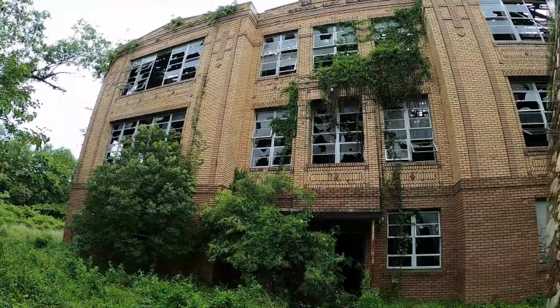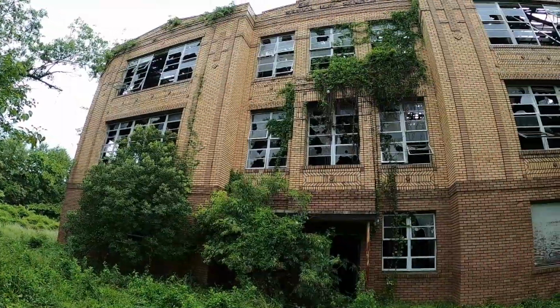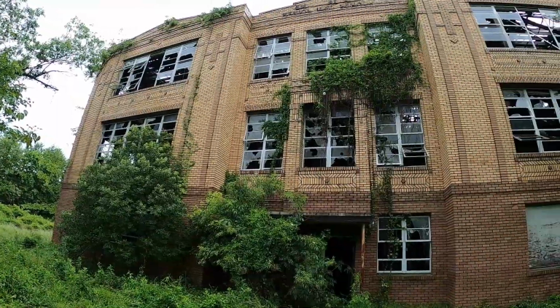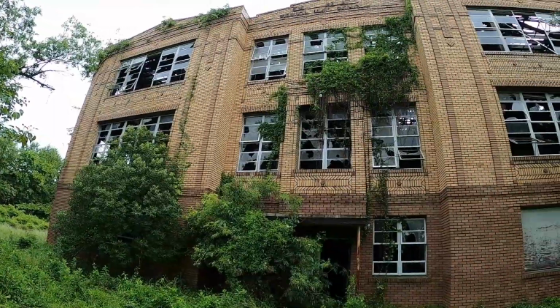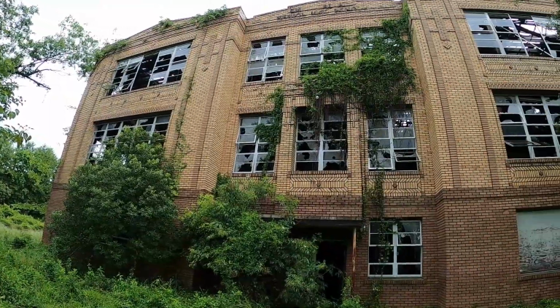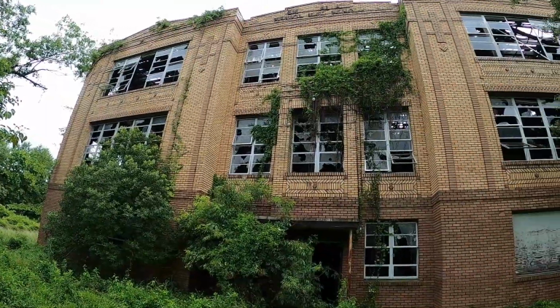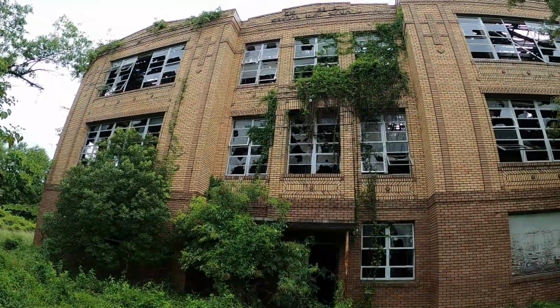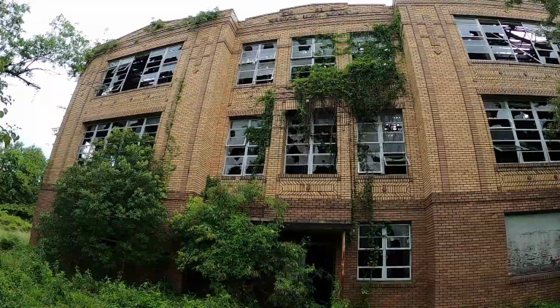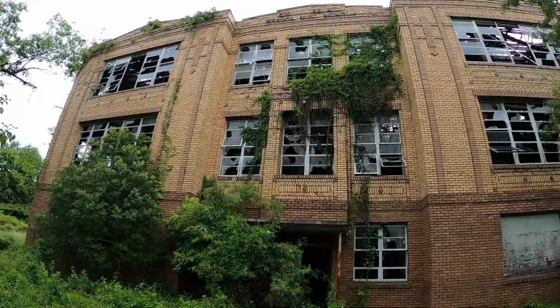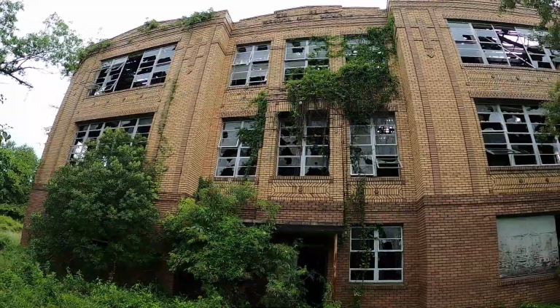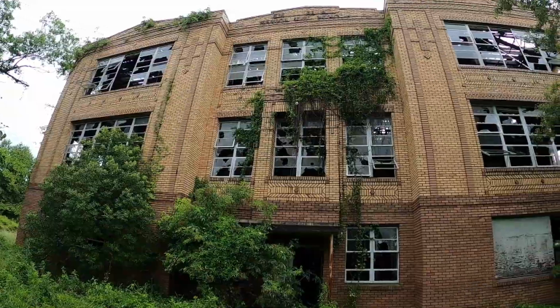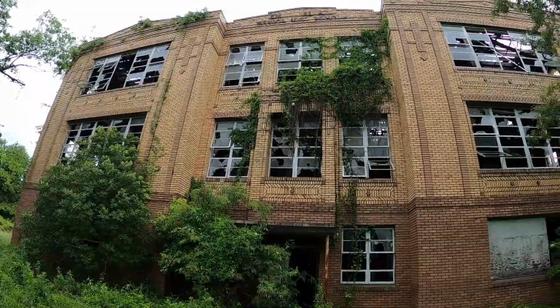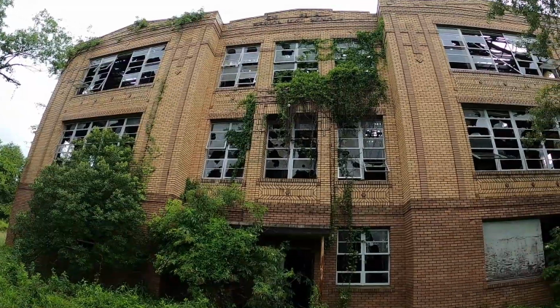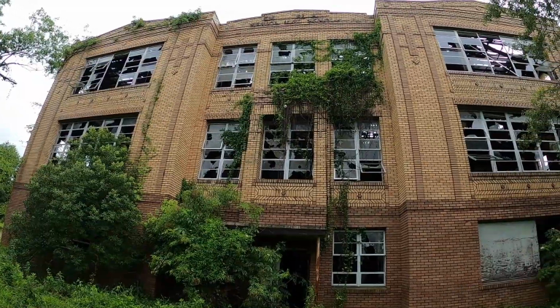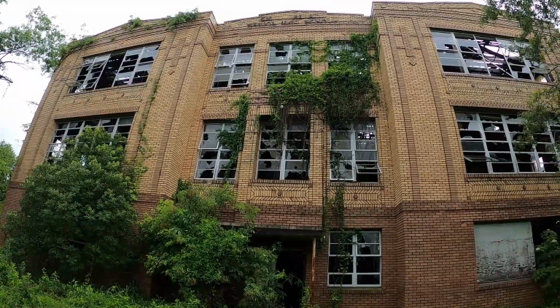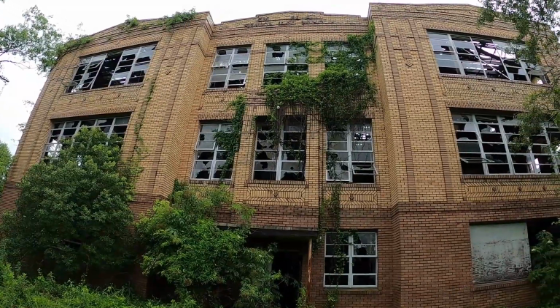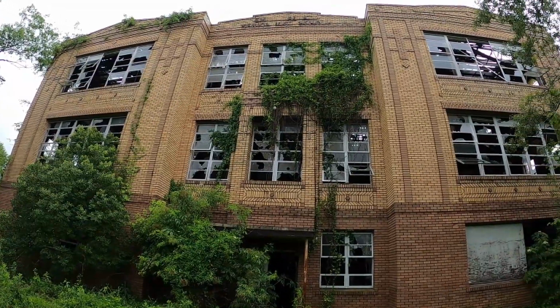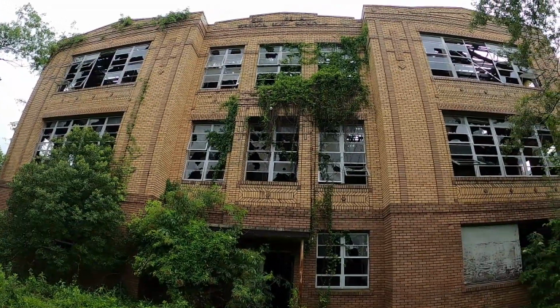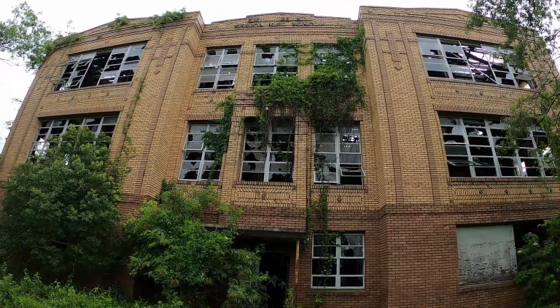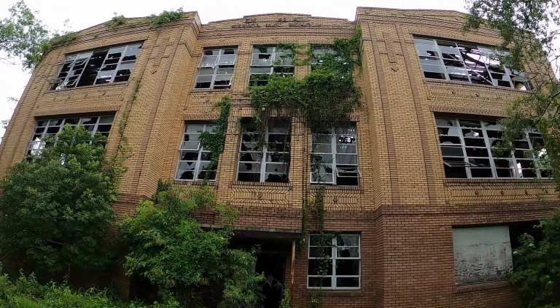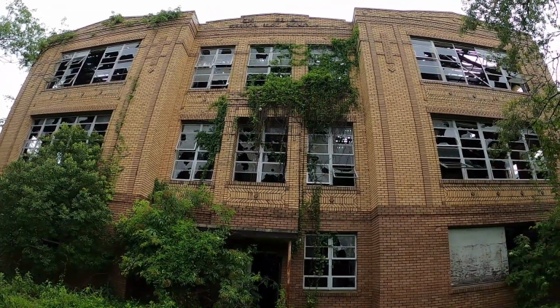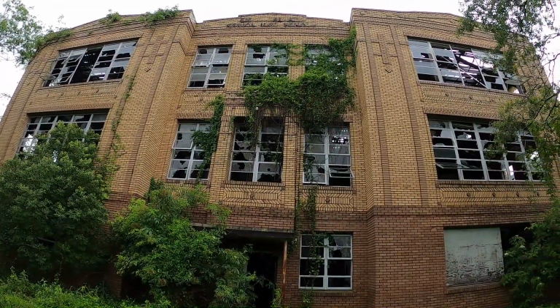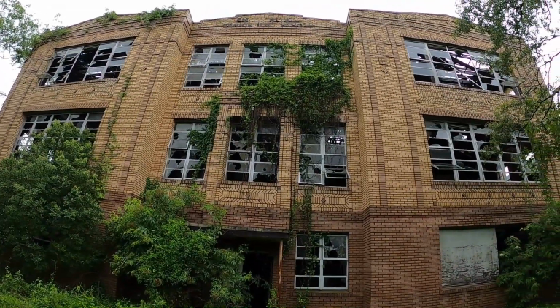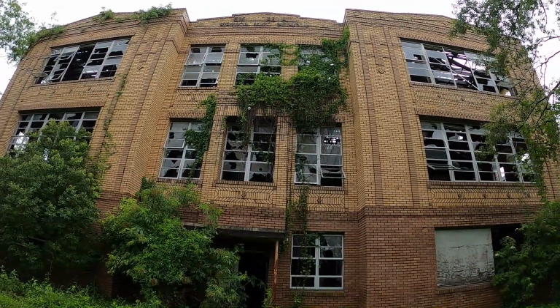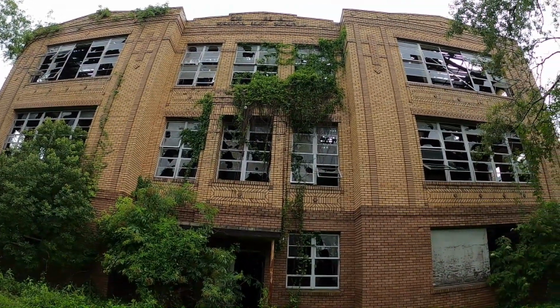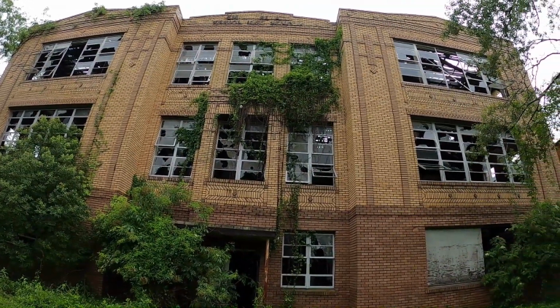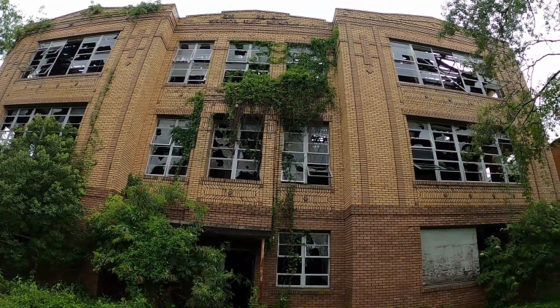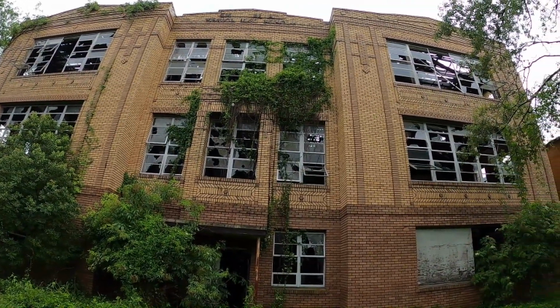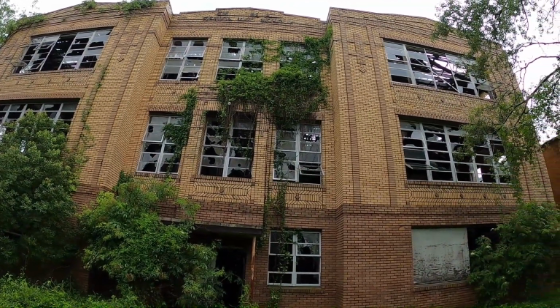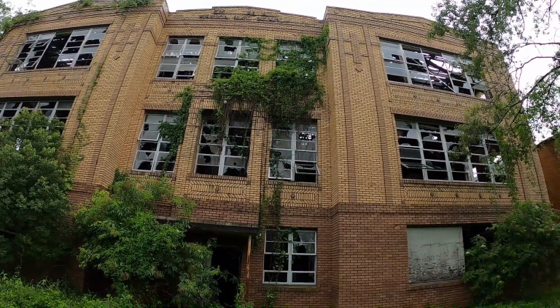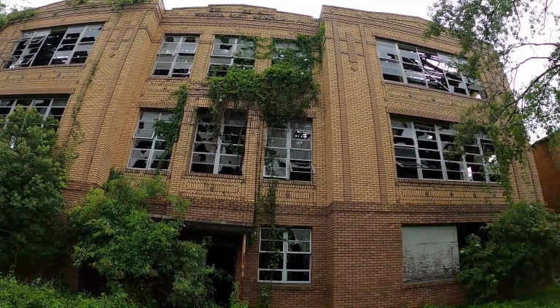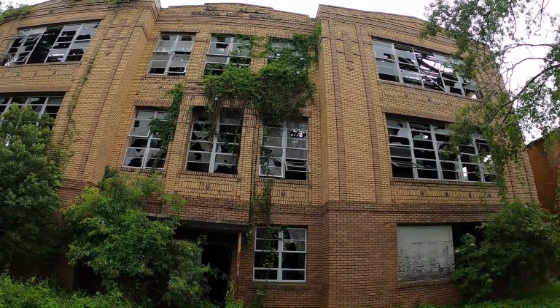This mysterious building is the old Emma Wallace High School.